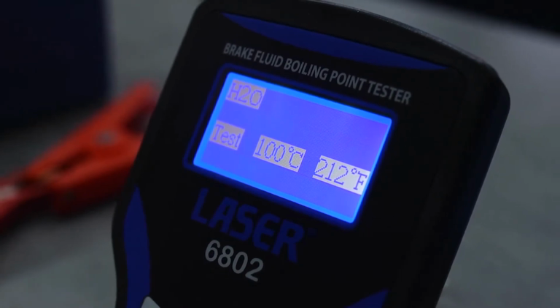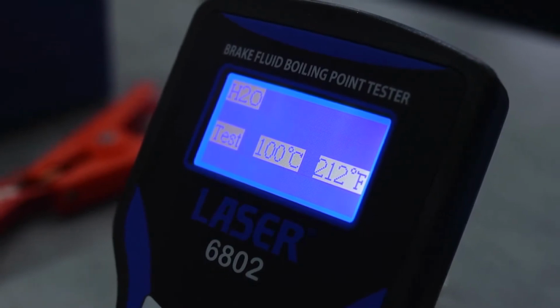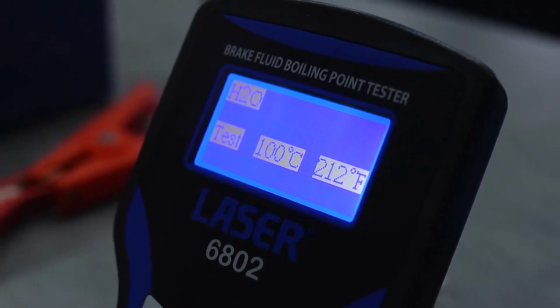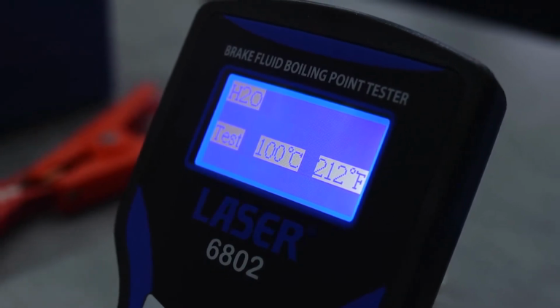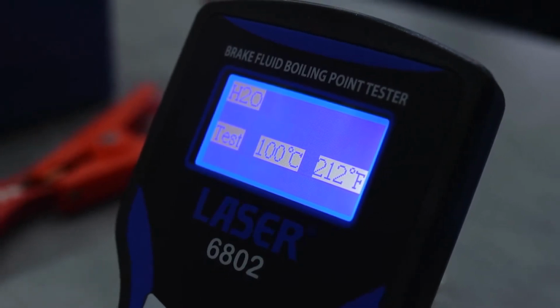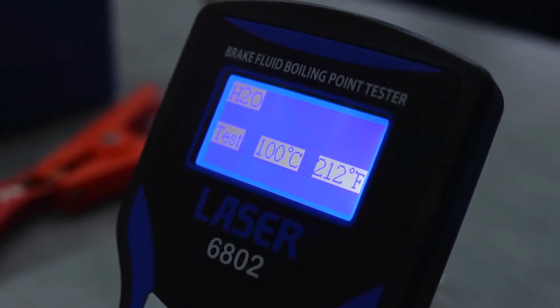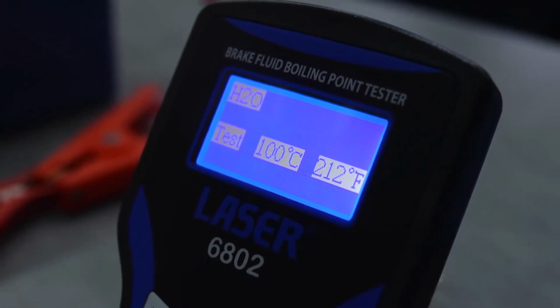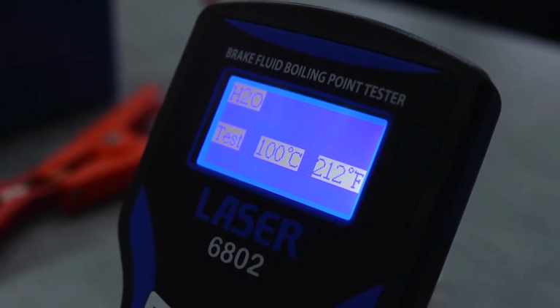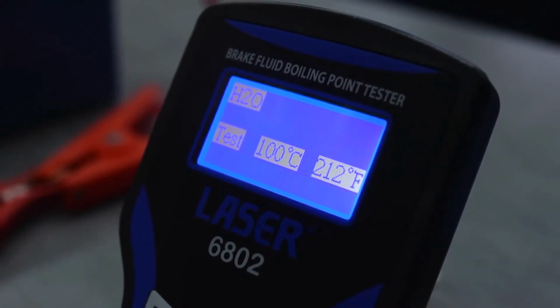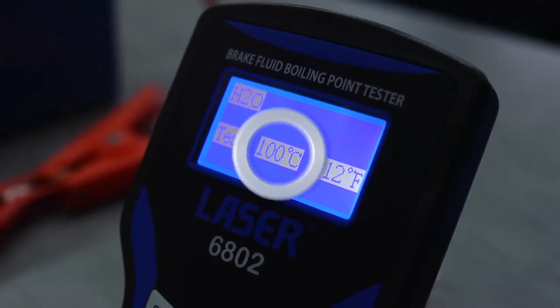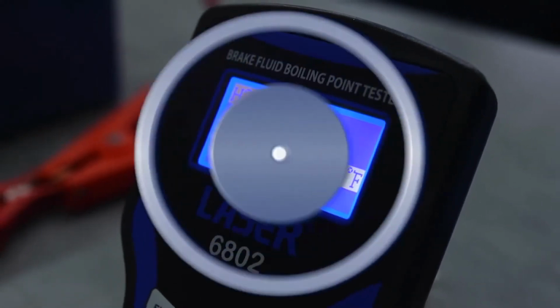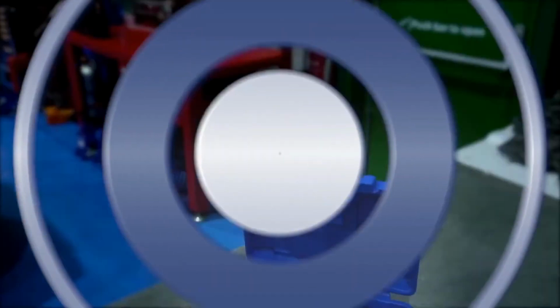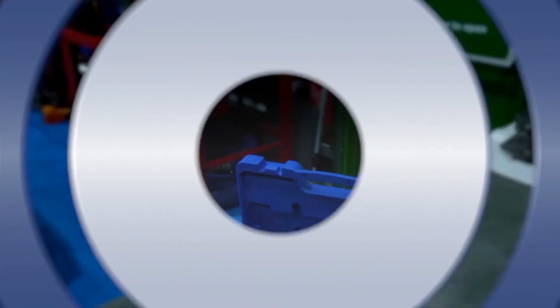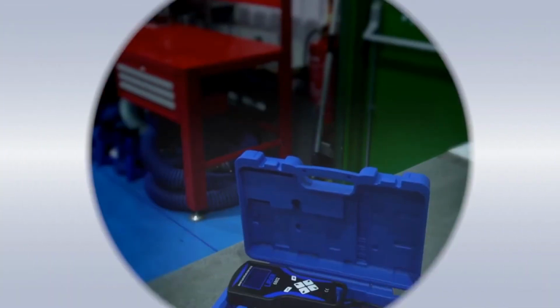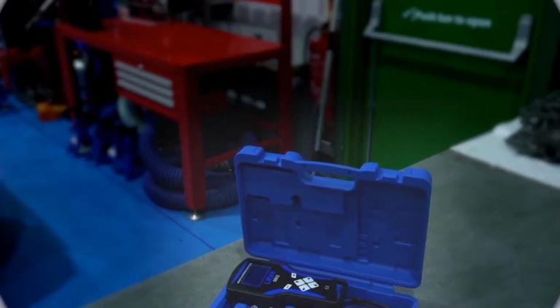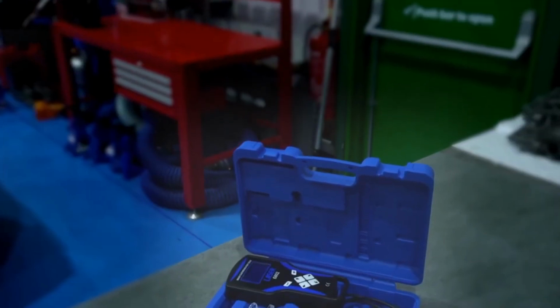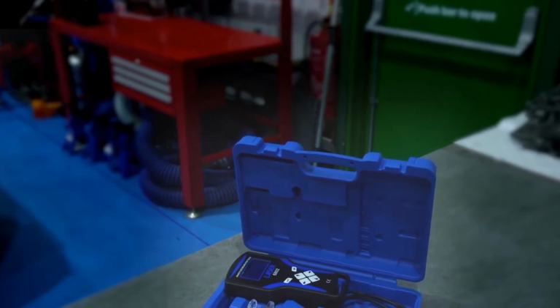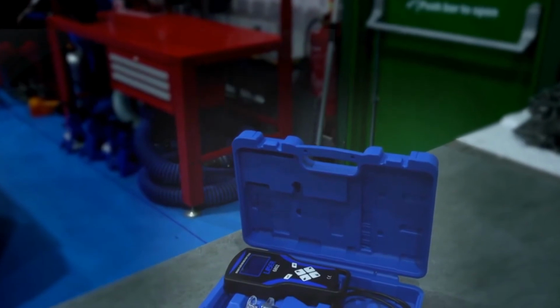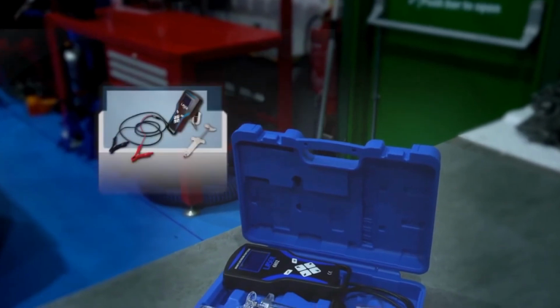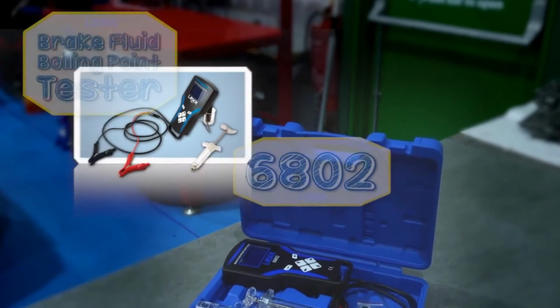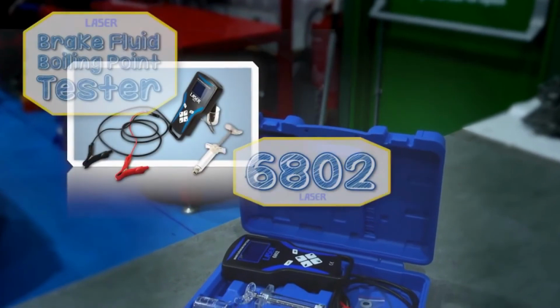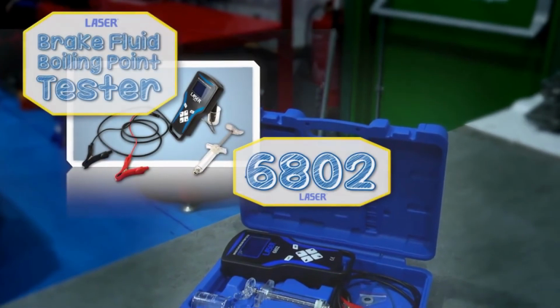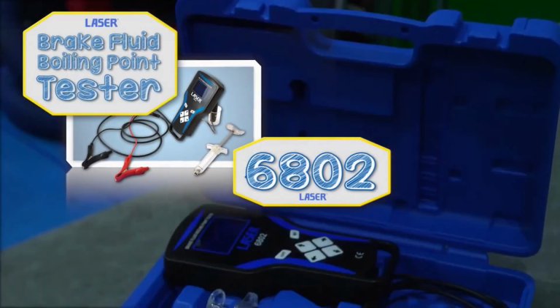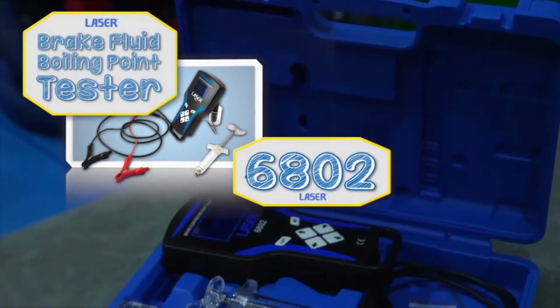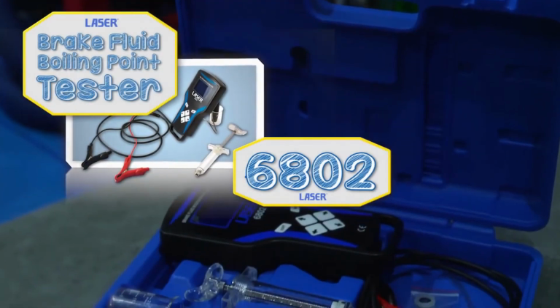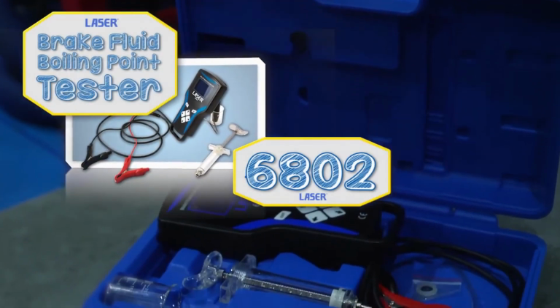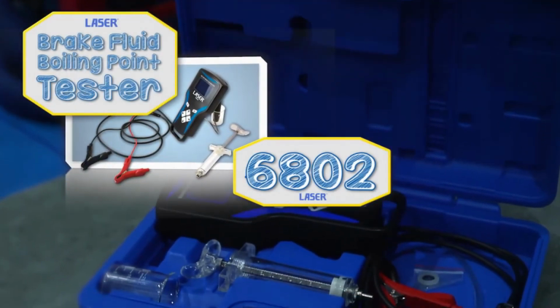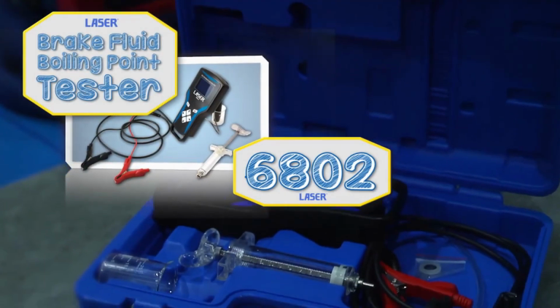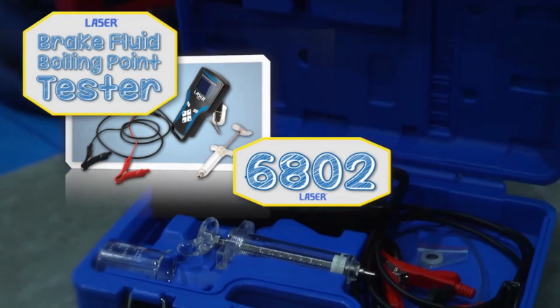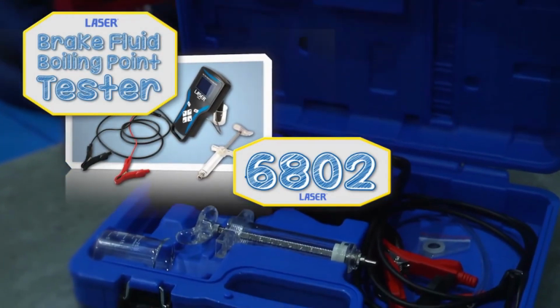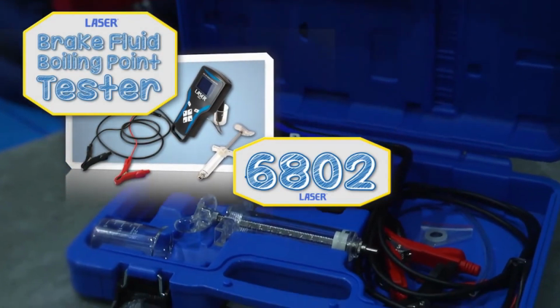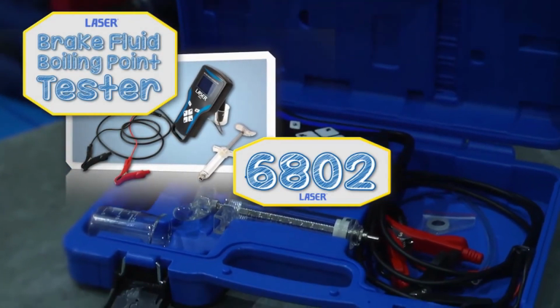You can't get much more accurate than that. Quick and very accurate — the Brake Fluid Boiling Point Tester from LaserTools.